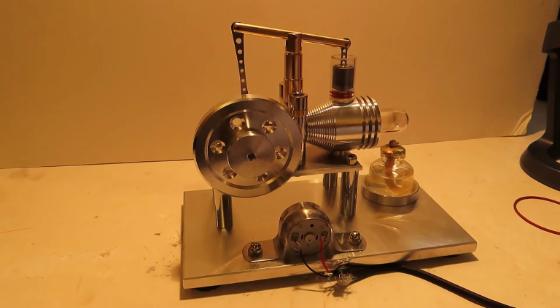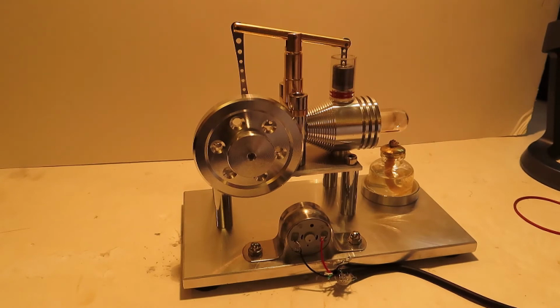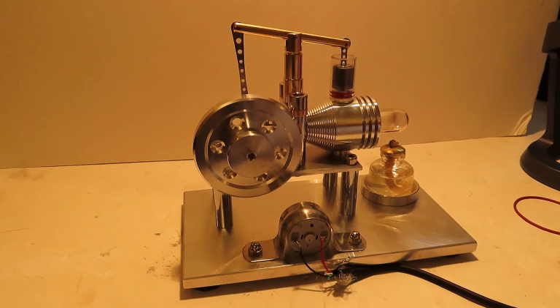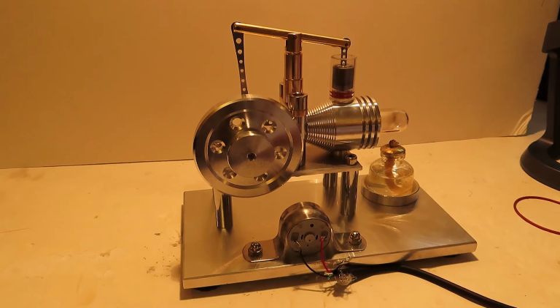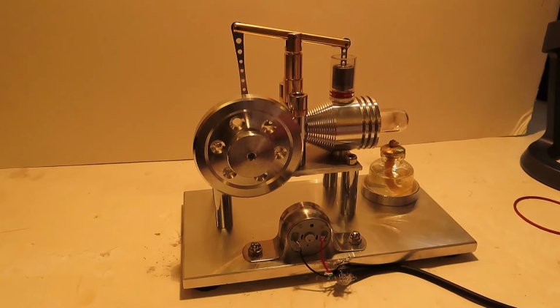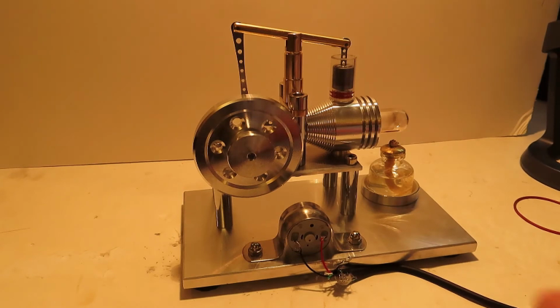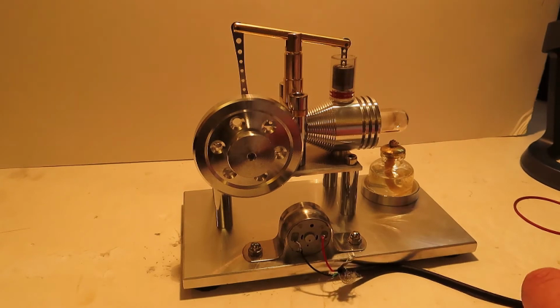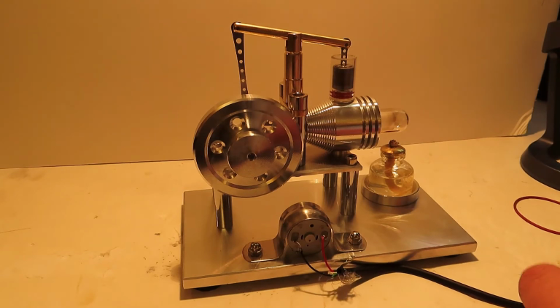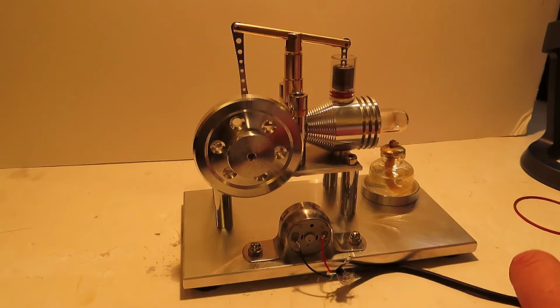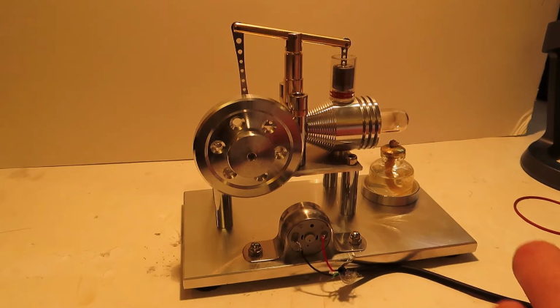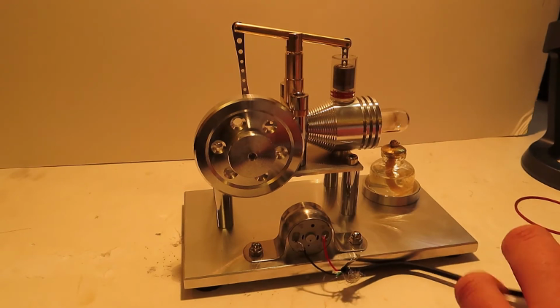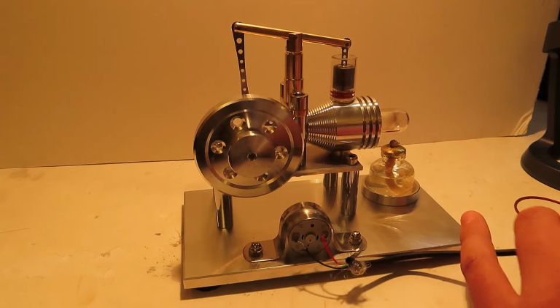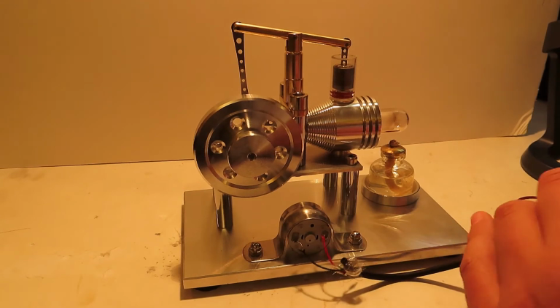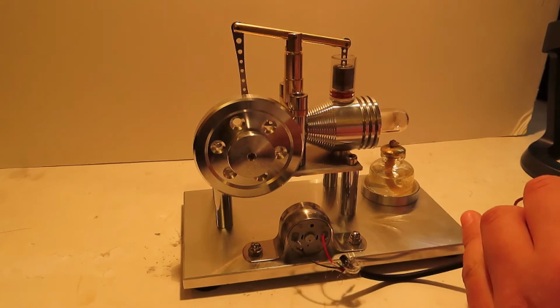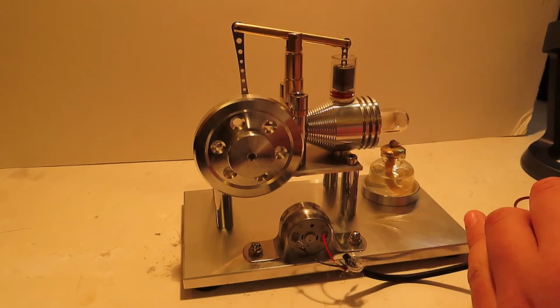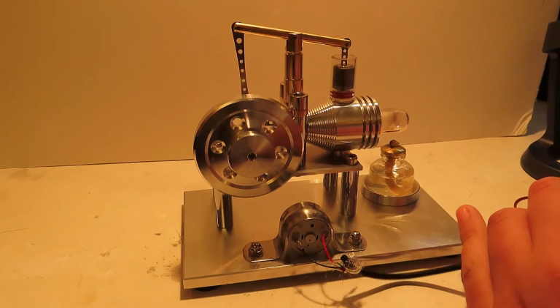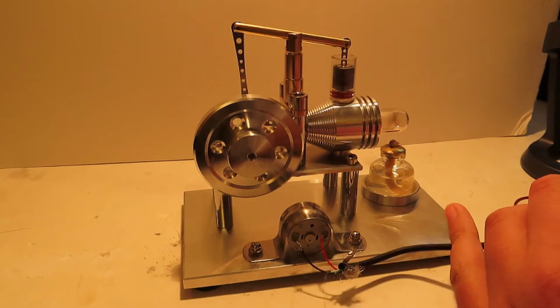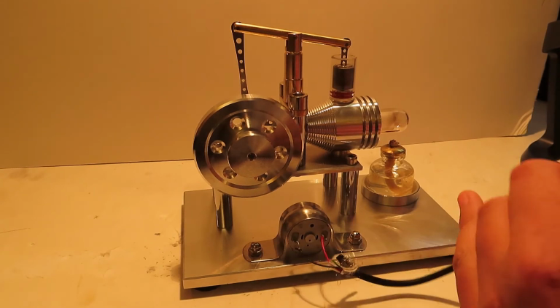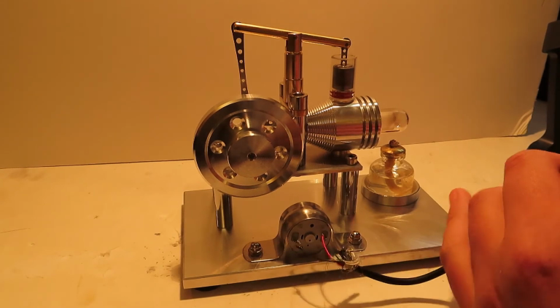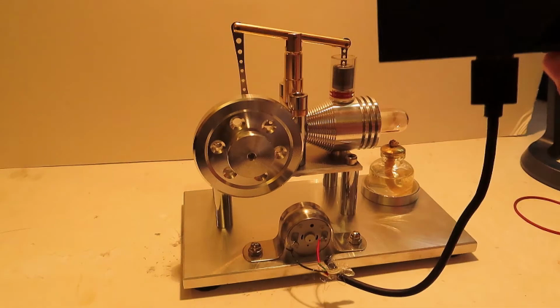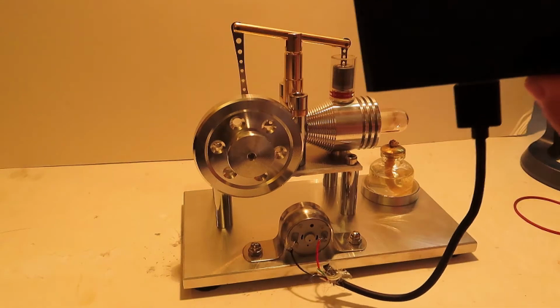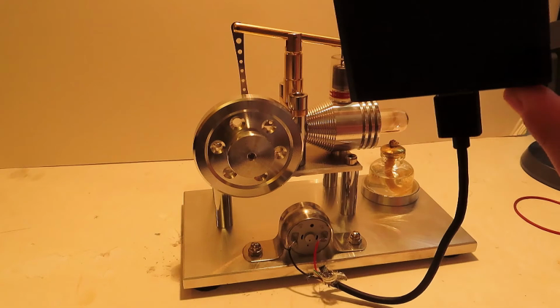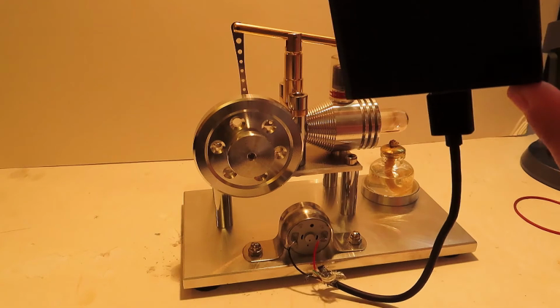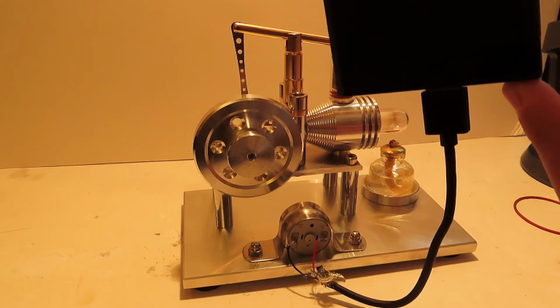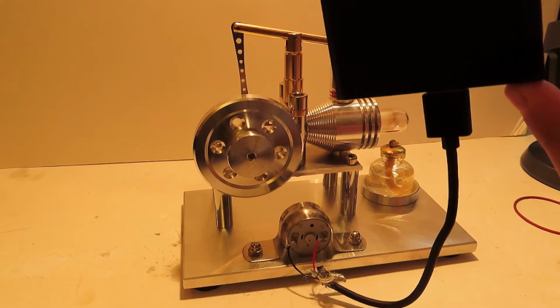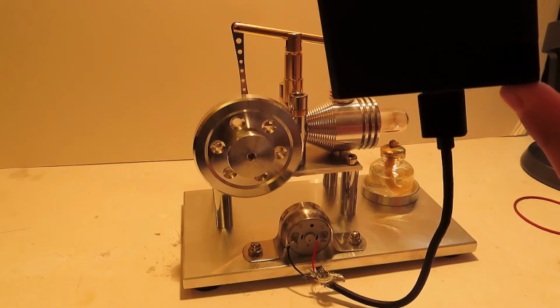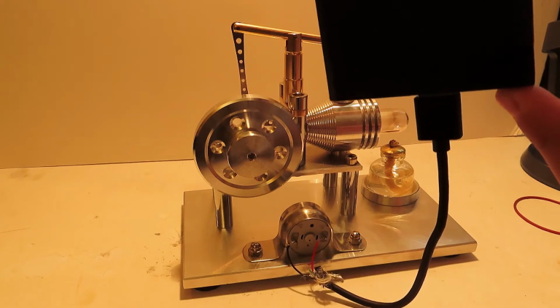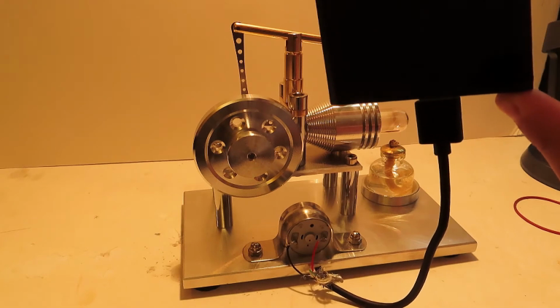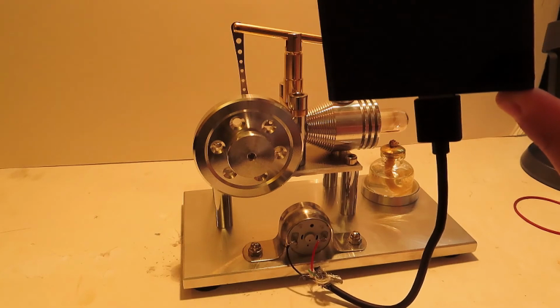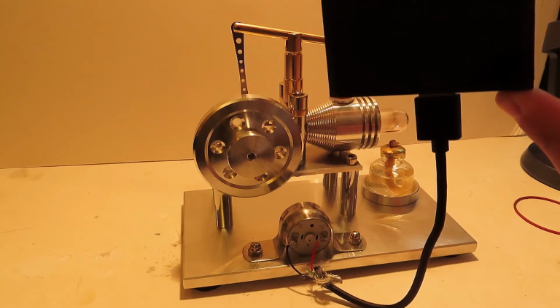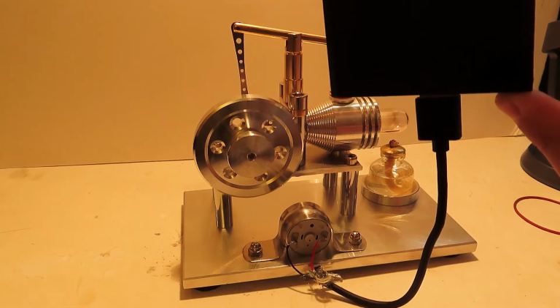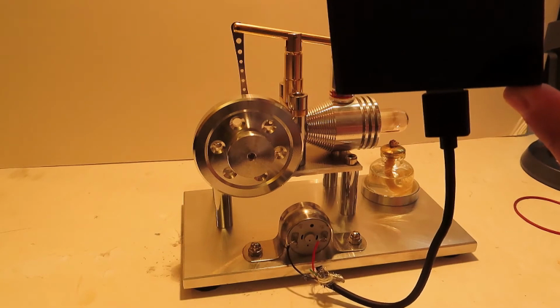So here I go. I'm going to plug it in right now, and I'm going to press the power button. Here we go.